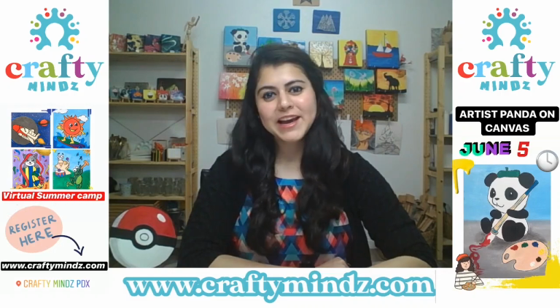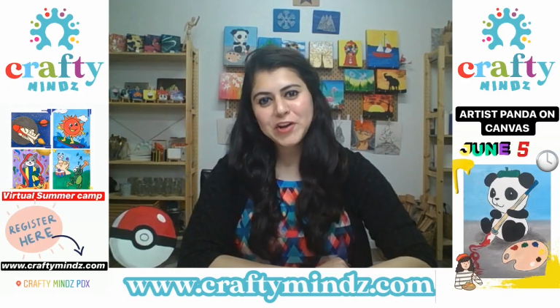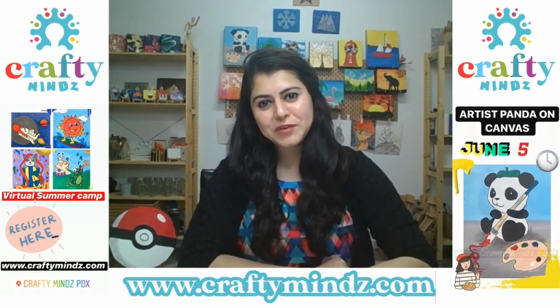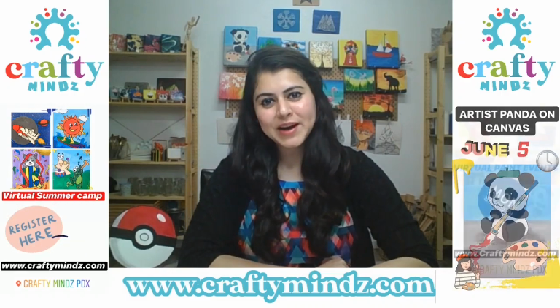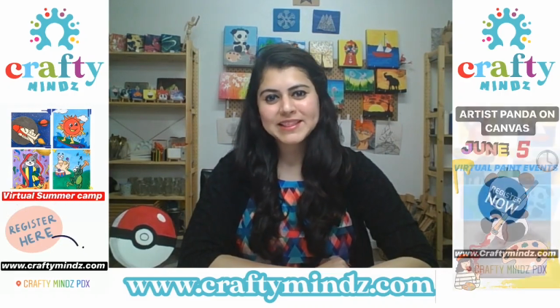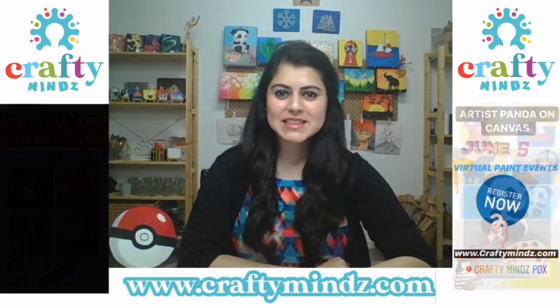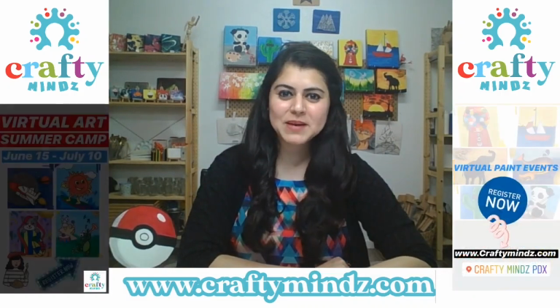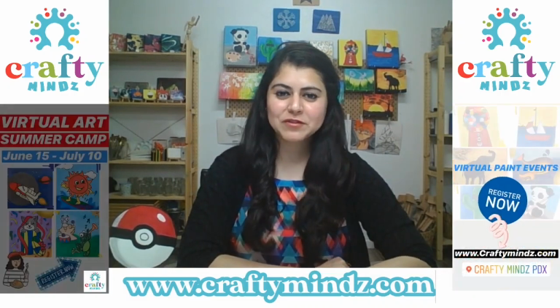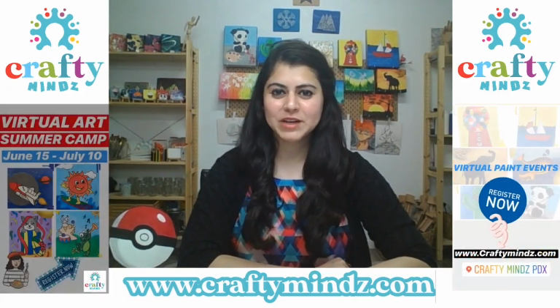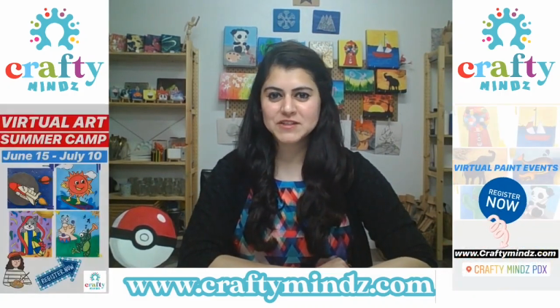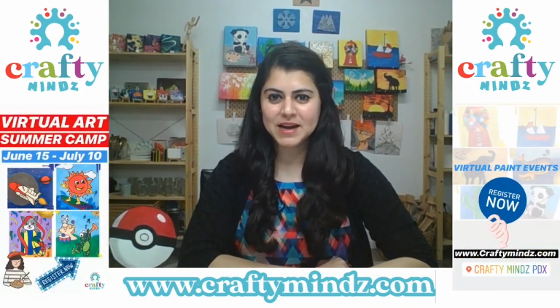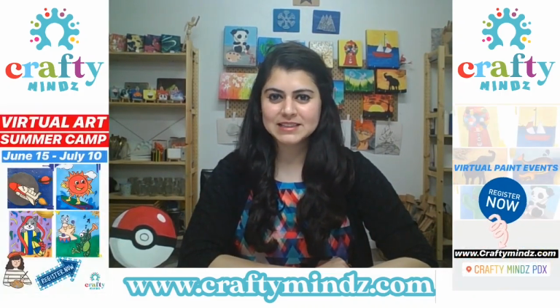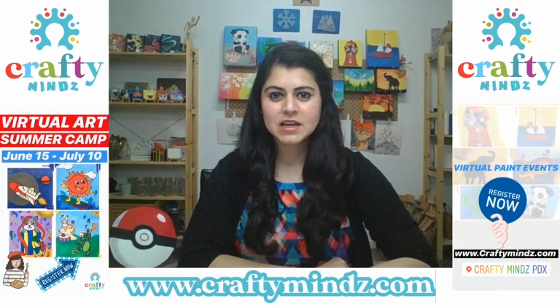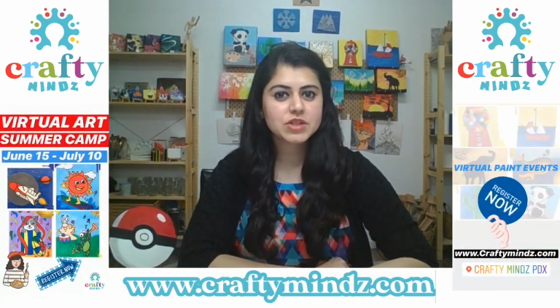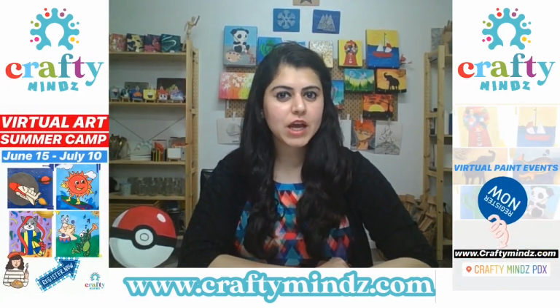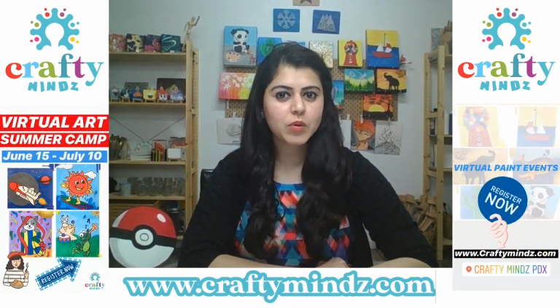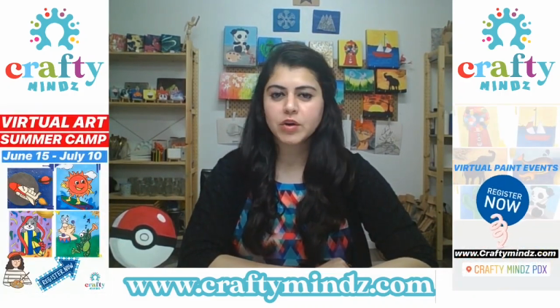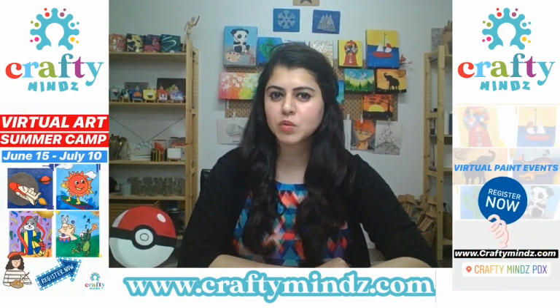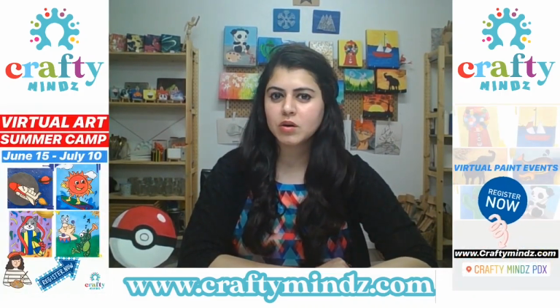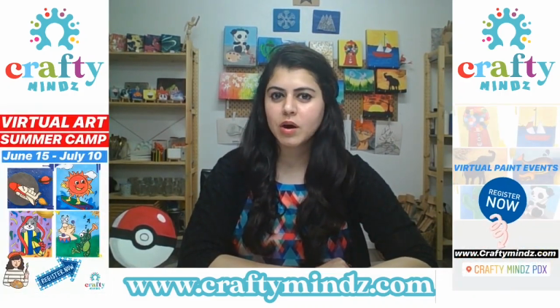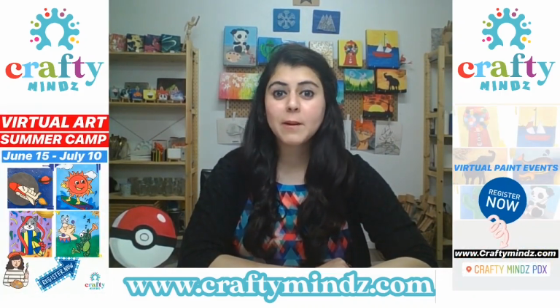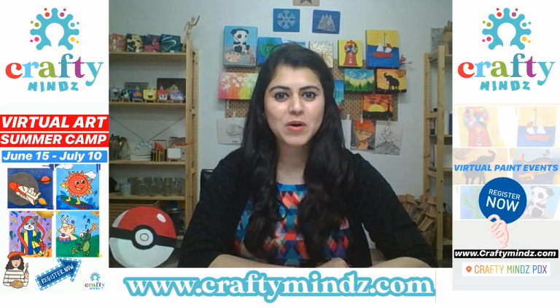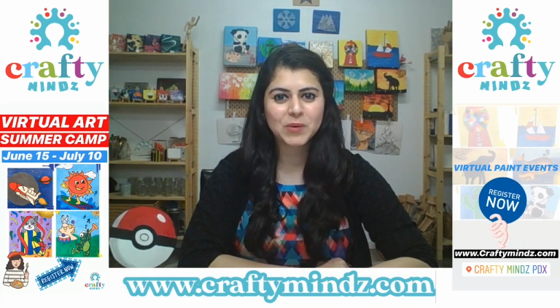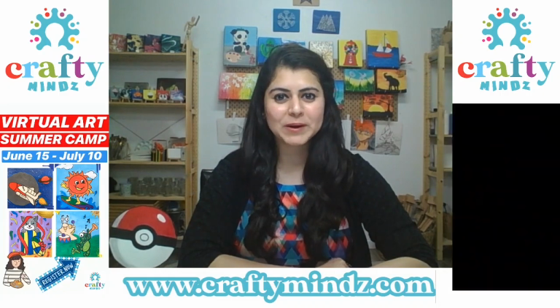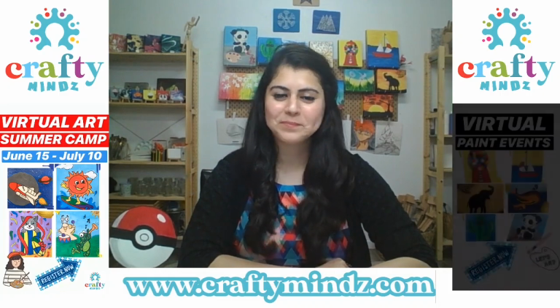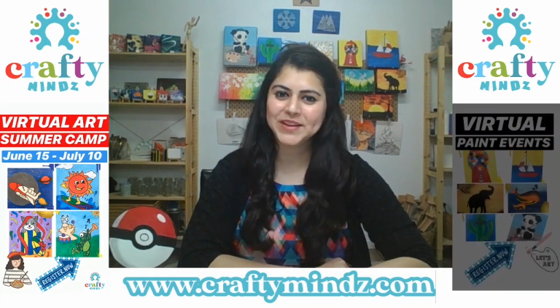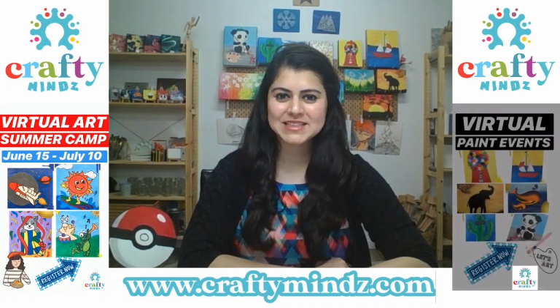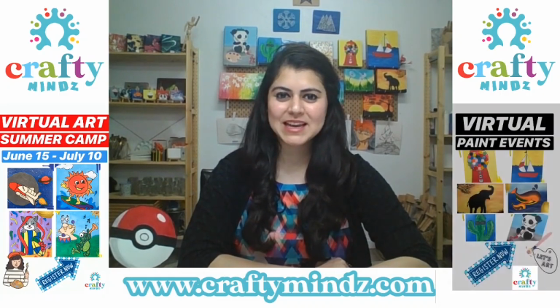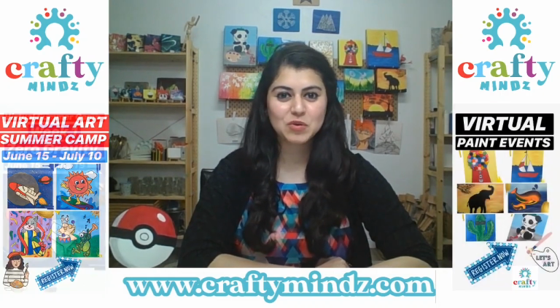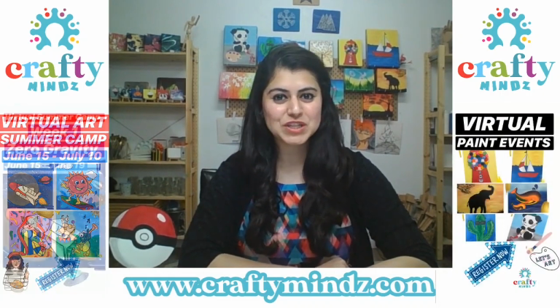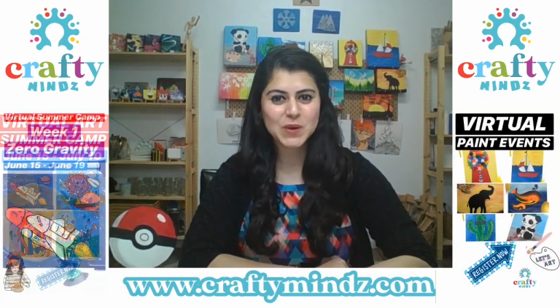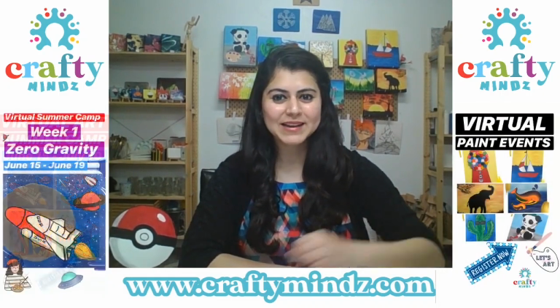Hello everyone! This is Mehak from Crafty Minds. Today we are going to work on Pokemon. Let's see which one.